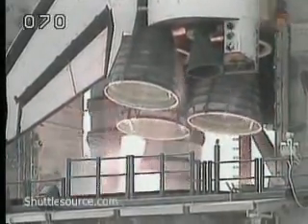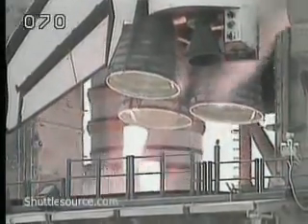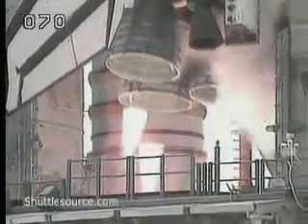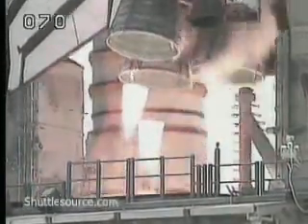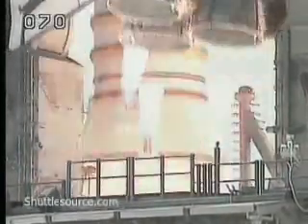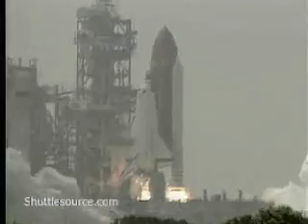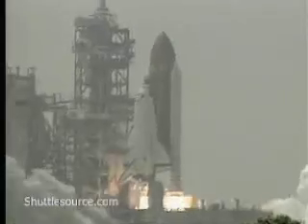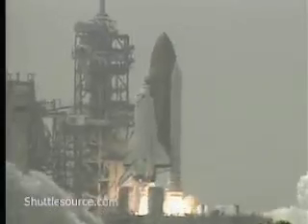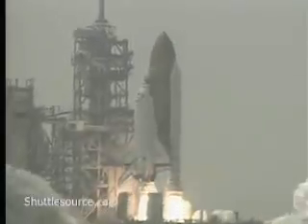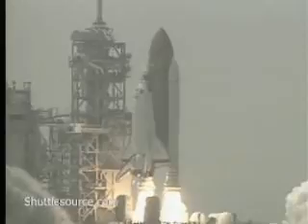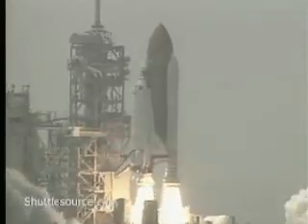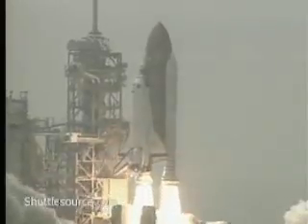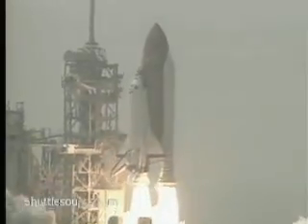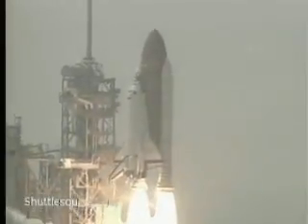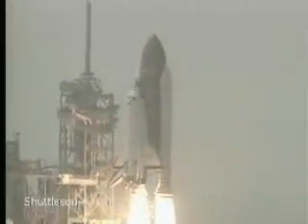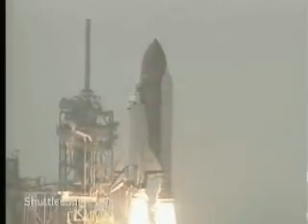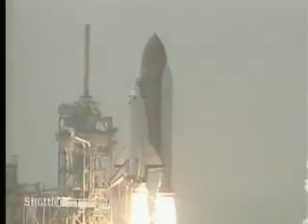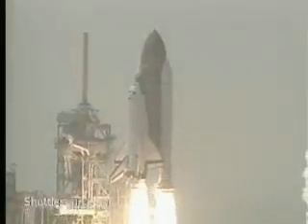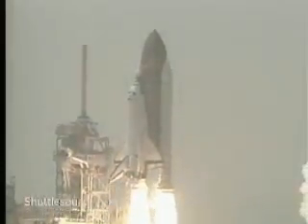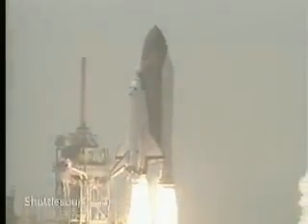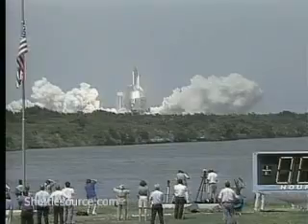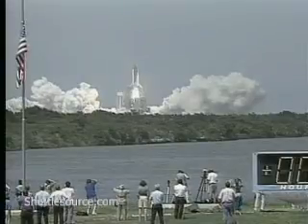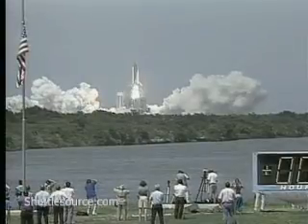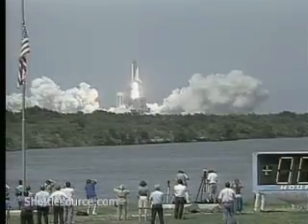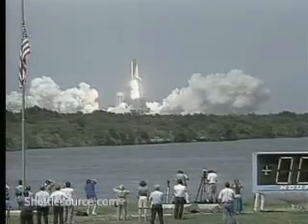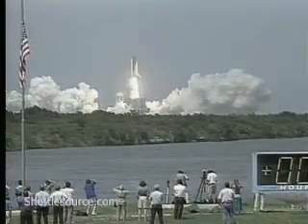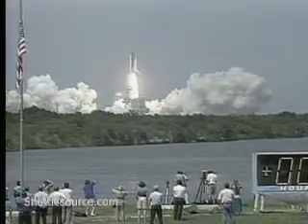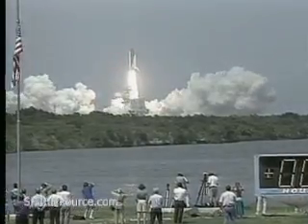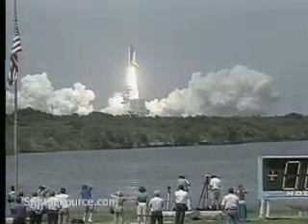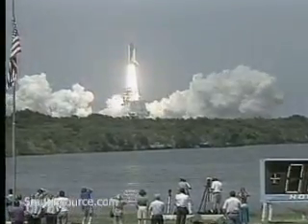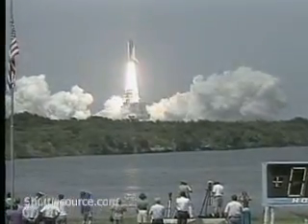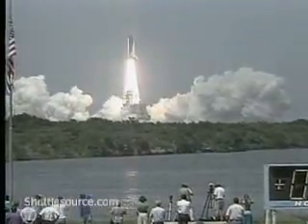And liftoff of the space shuttle Atlantis on a mission that will herald a new day of international cooperation in space.